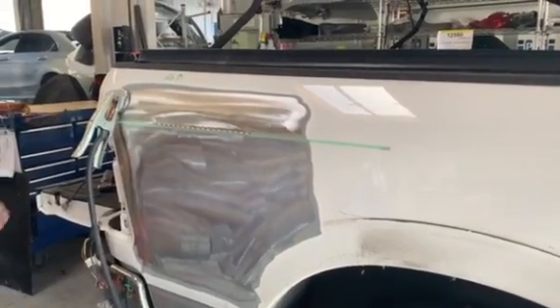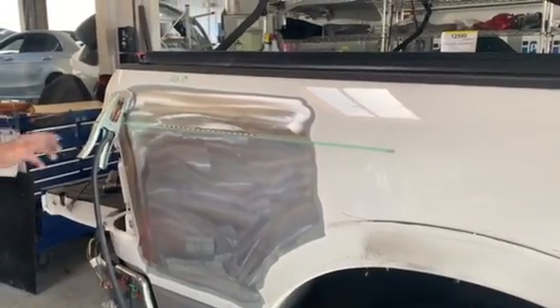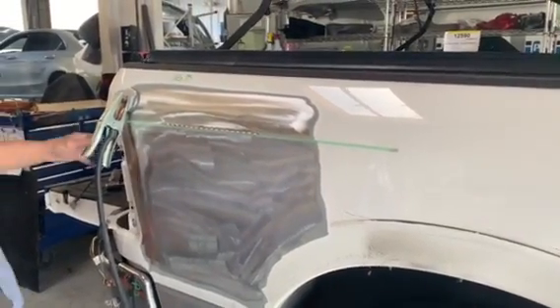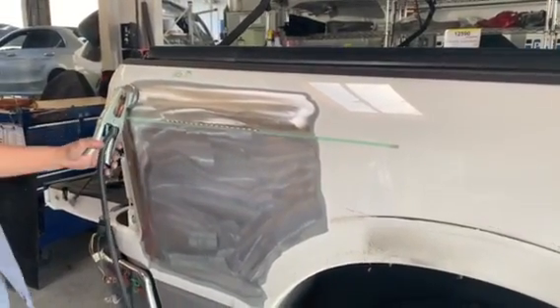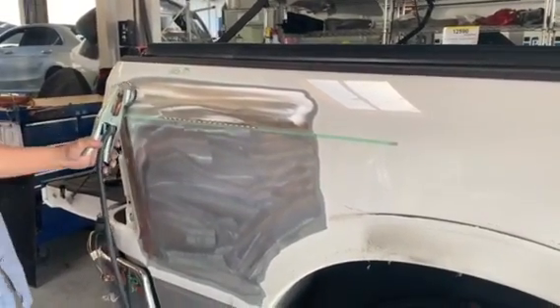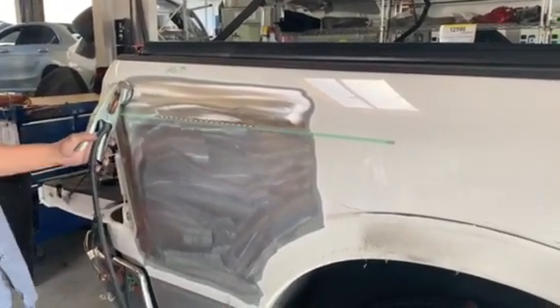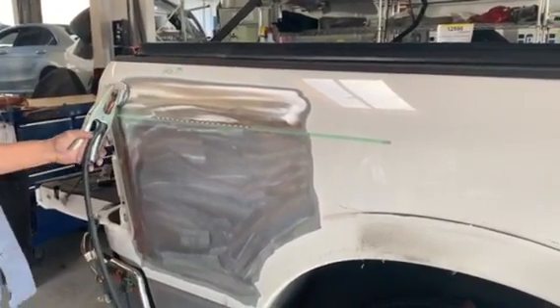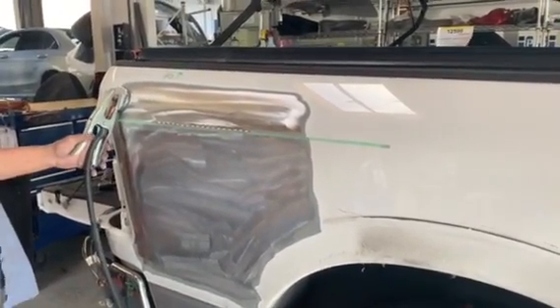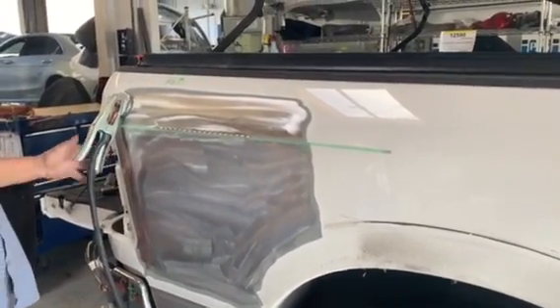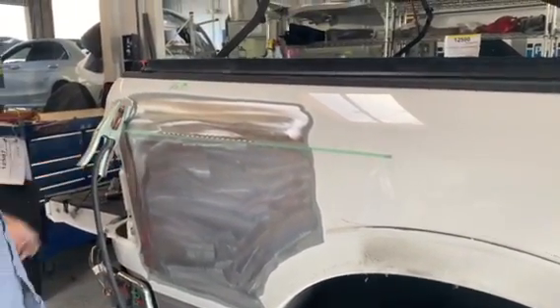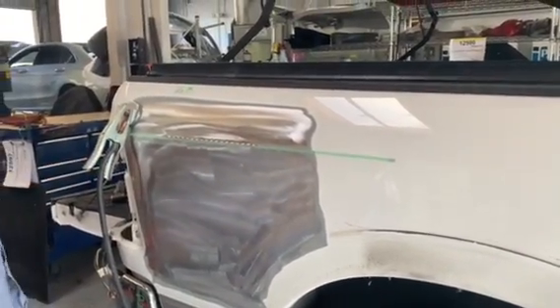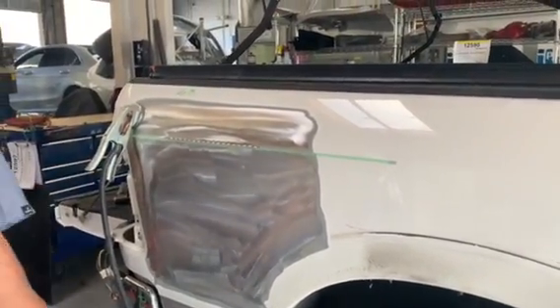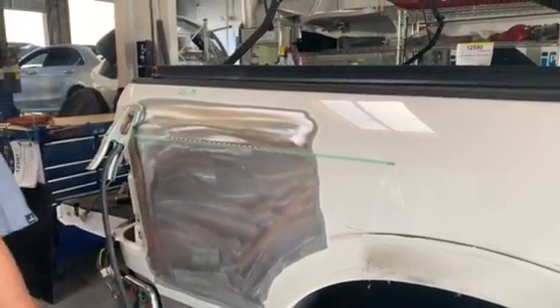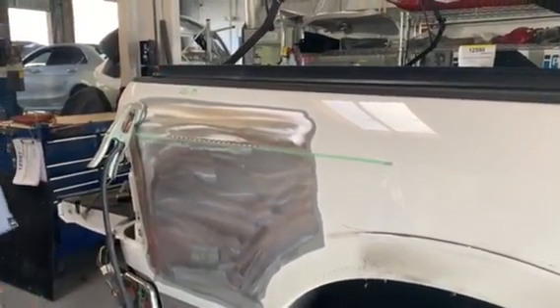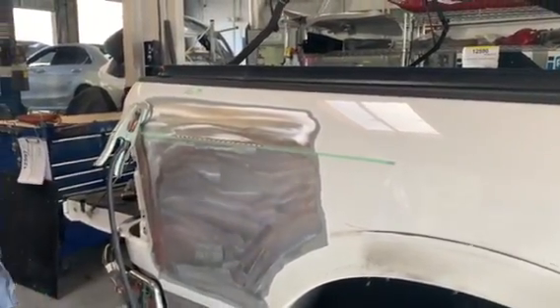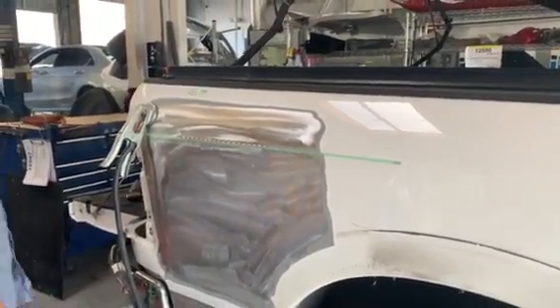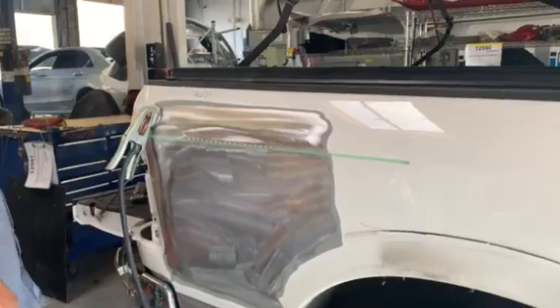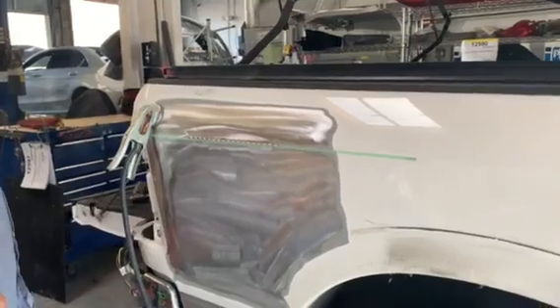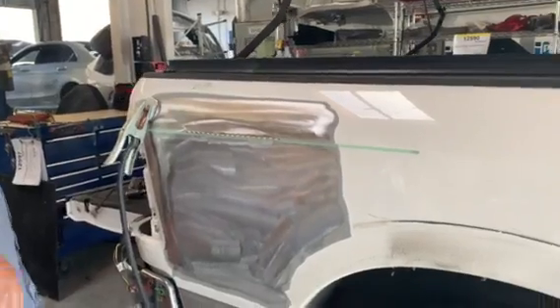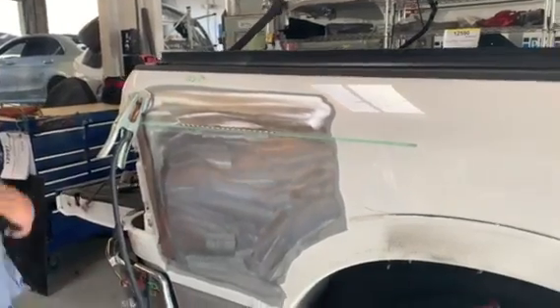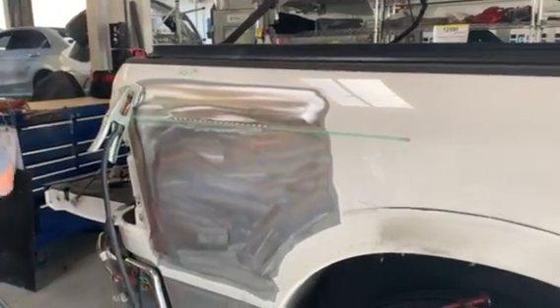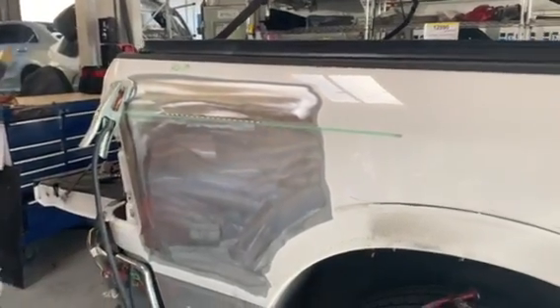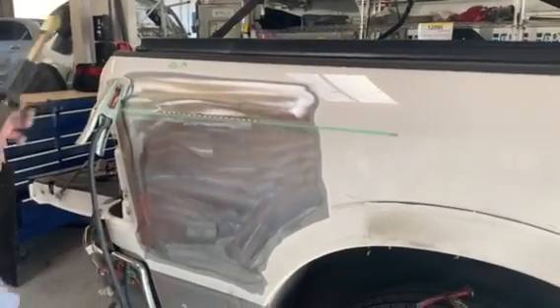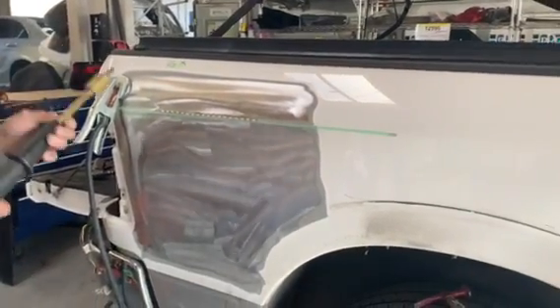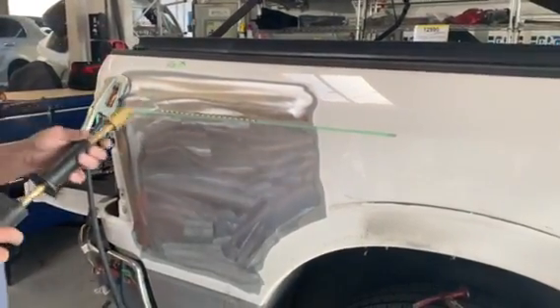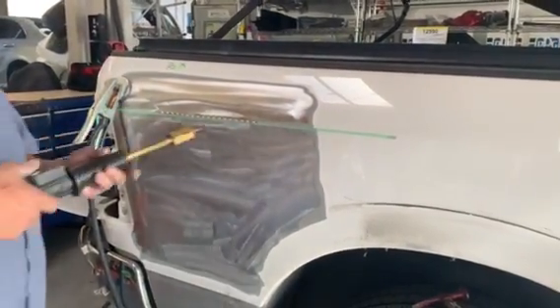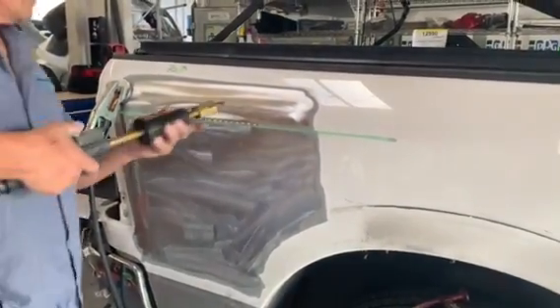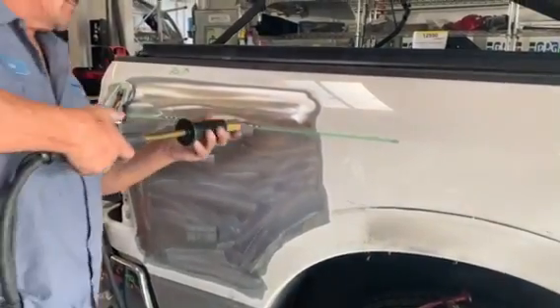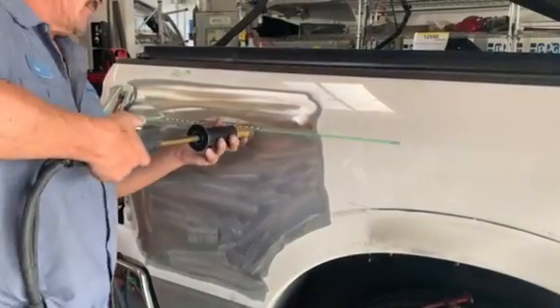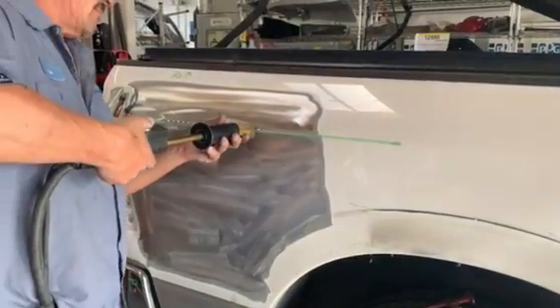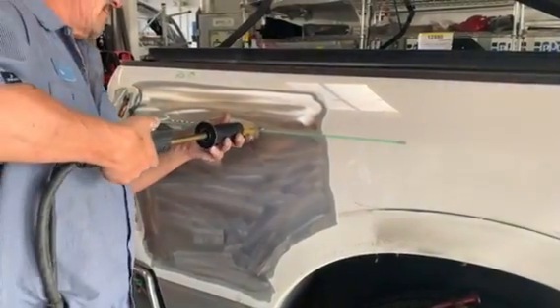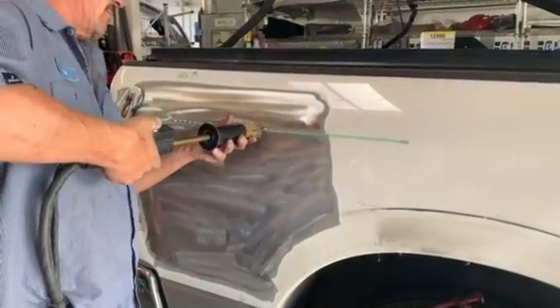We're here today with Jess, our auto body technician, and he's working on a Ram 1500.